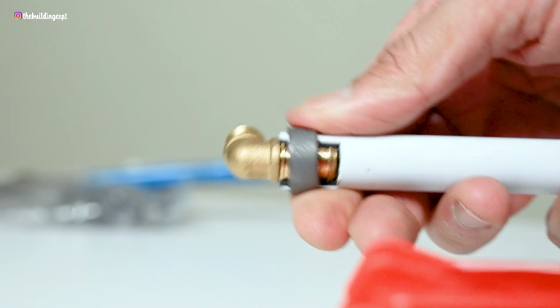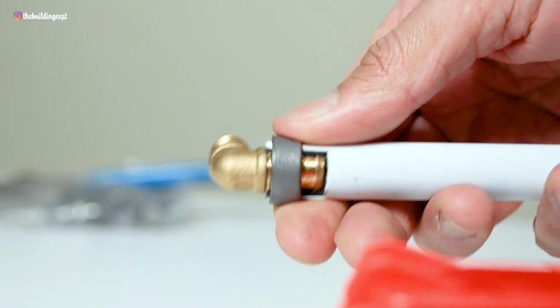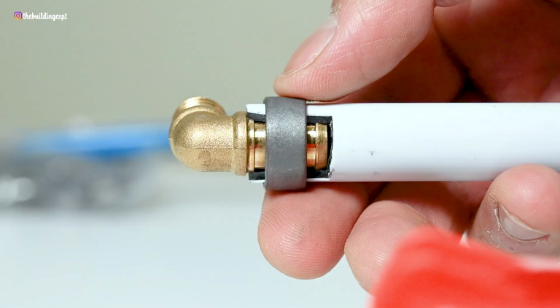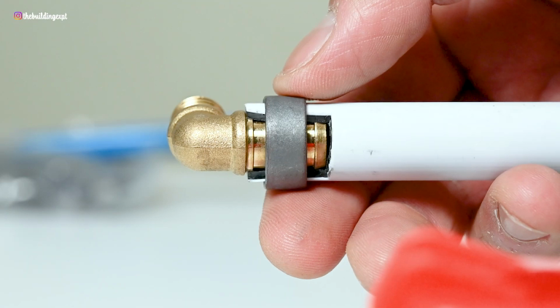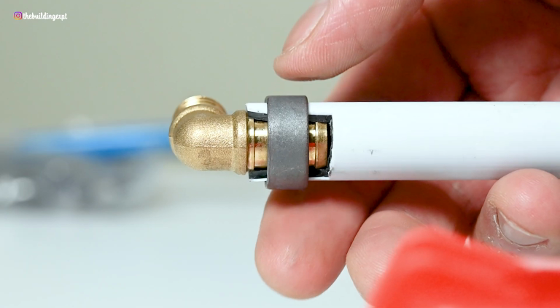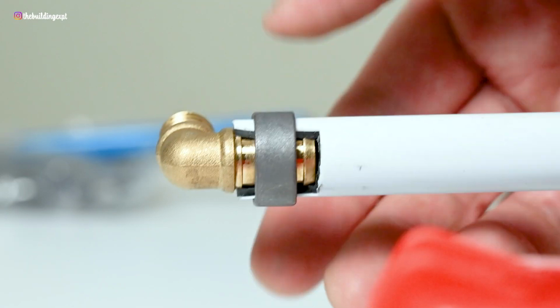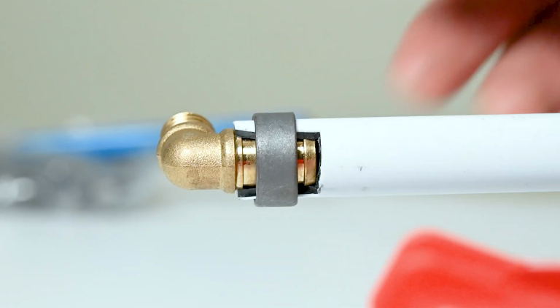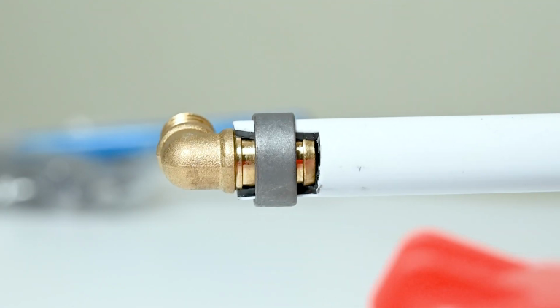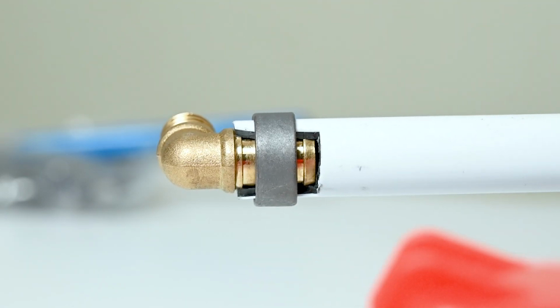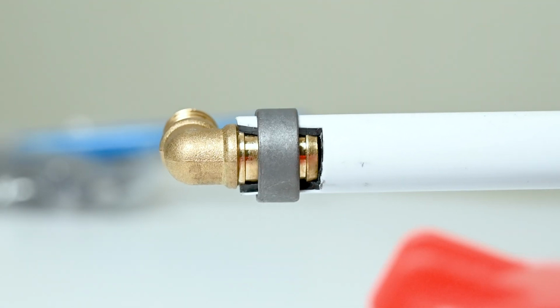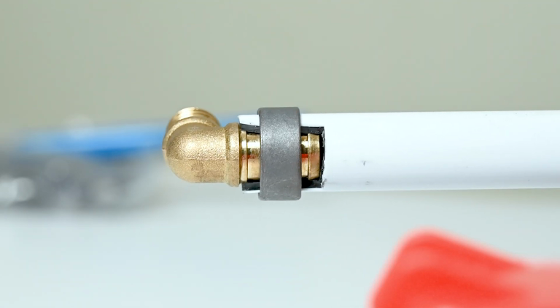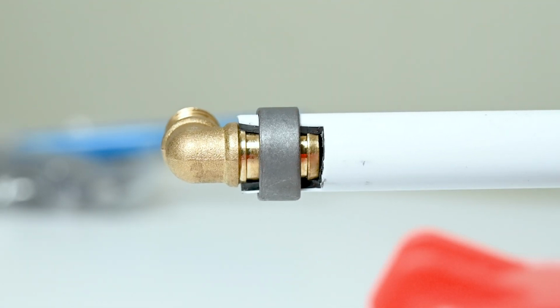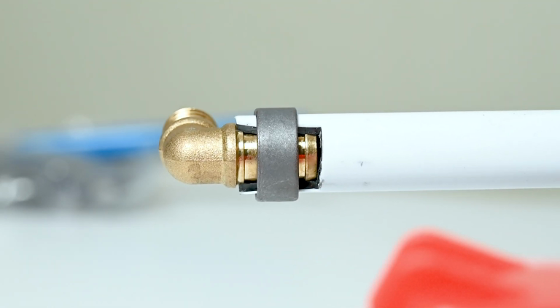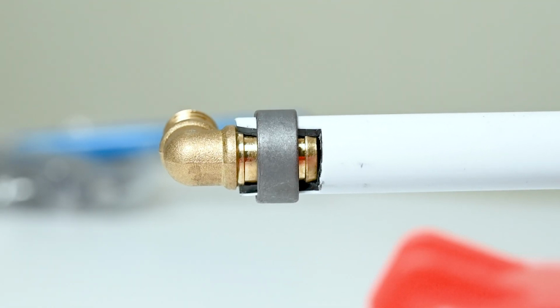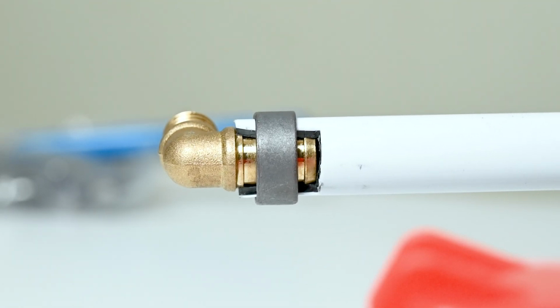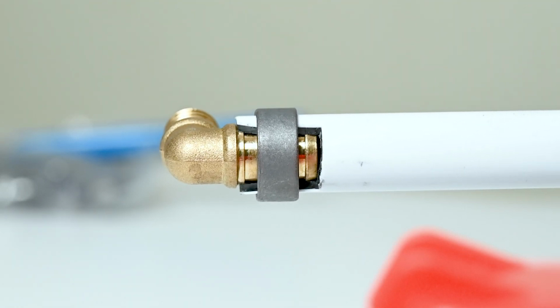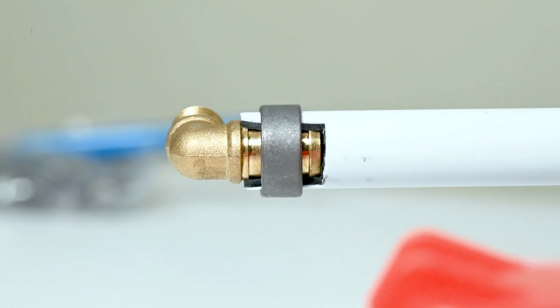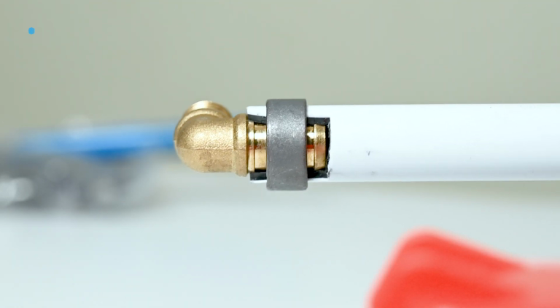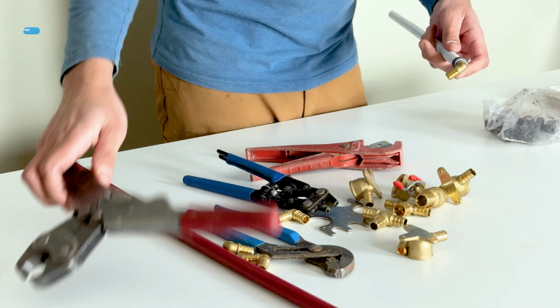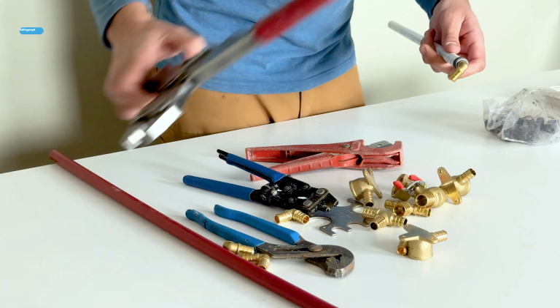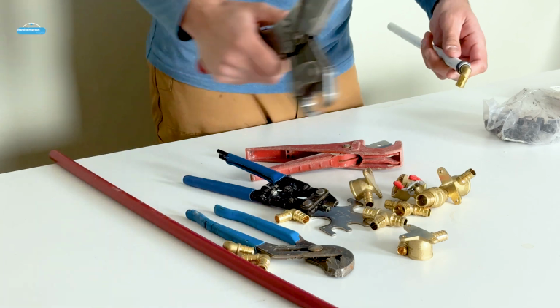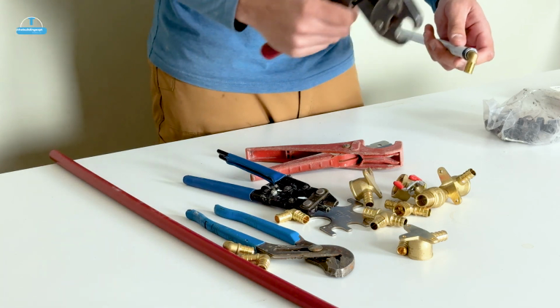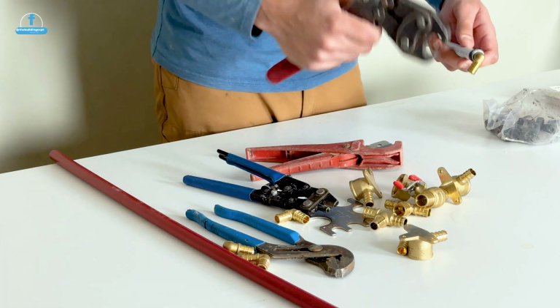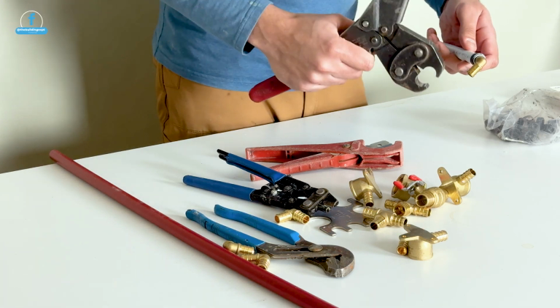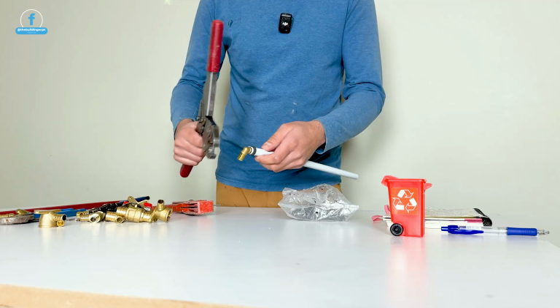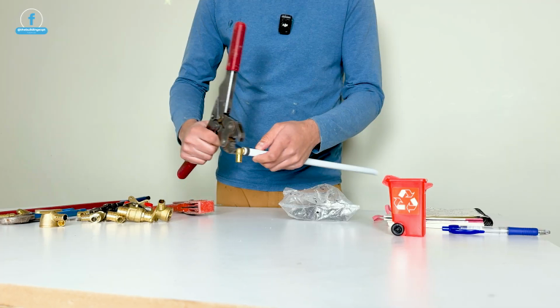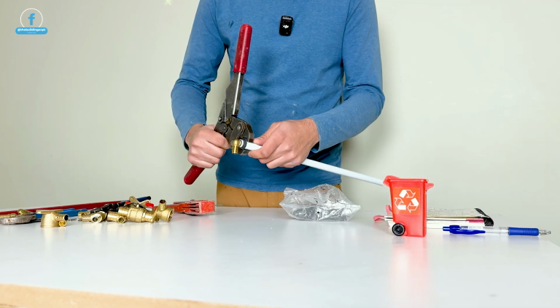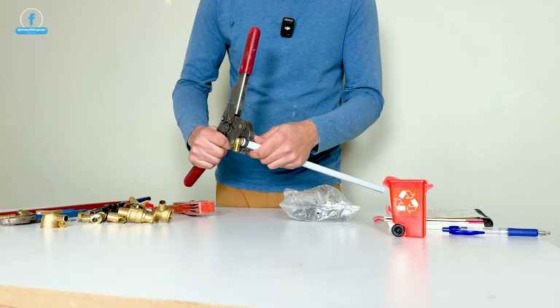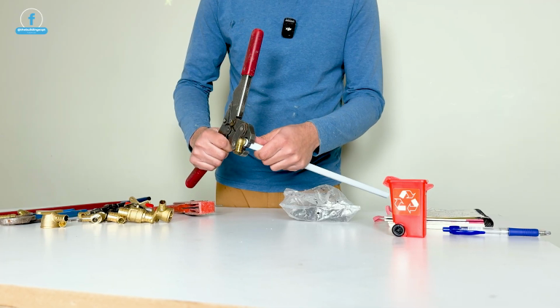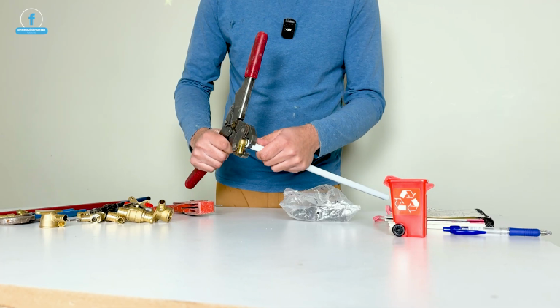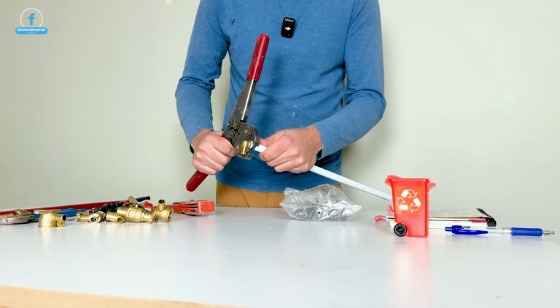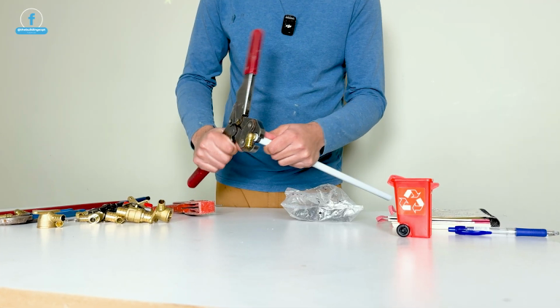Once you're satisfied that it's 1/8 of an inch away from the end, take your crimper and crimp it in place.